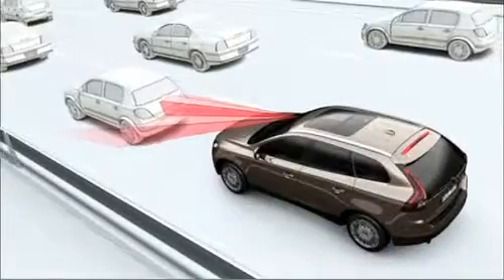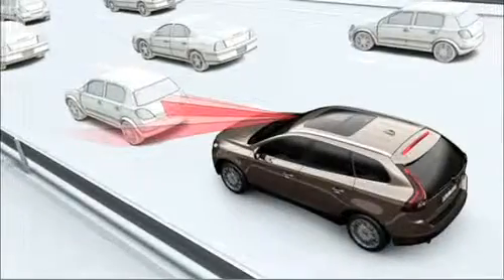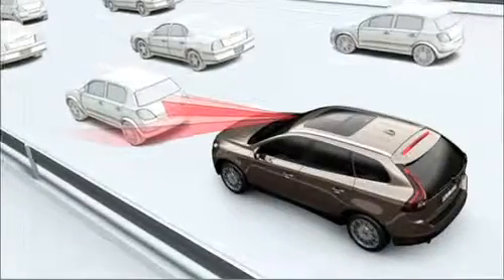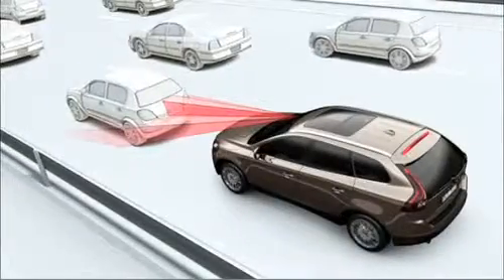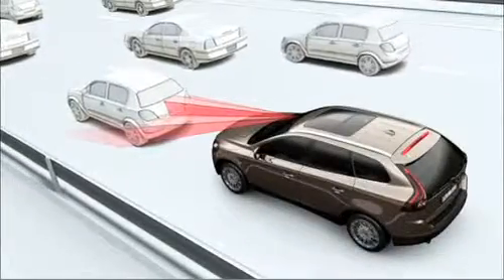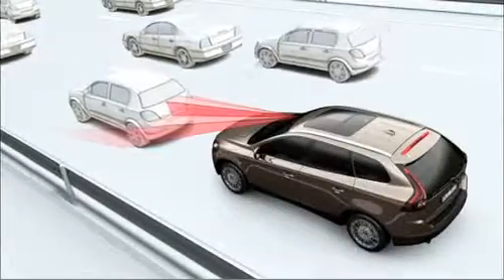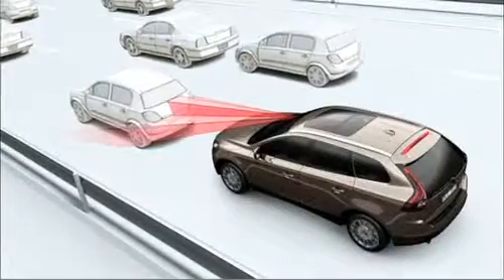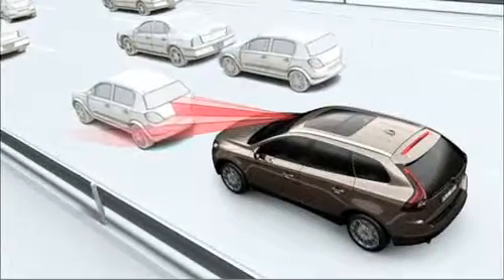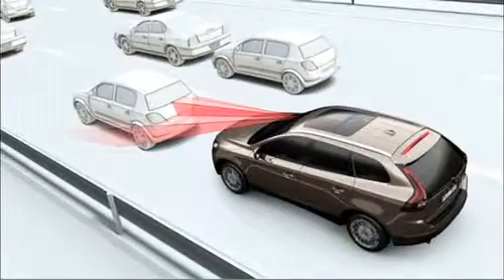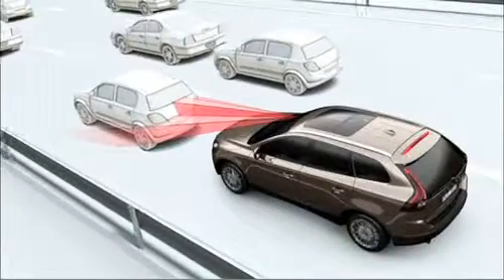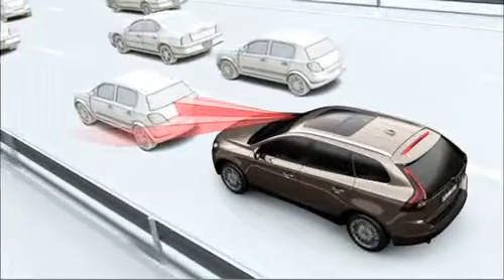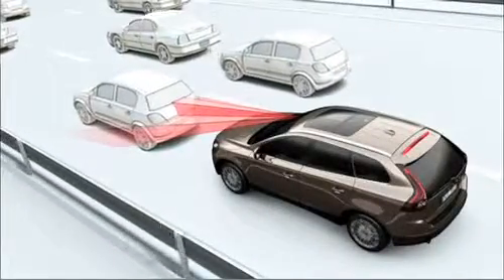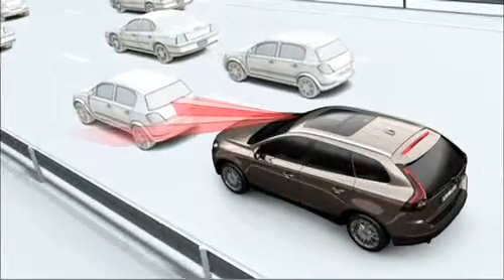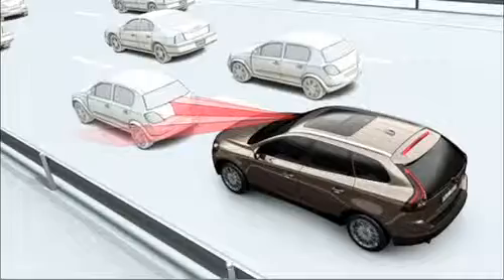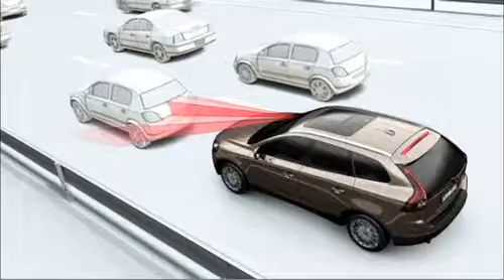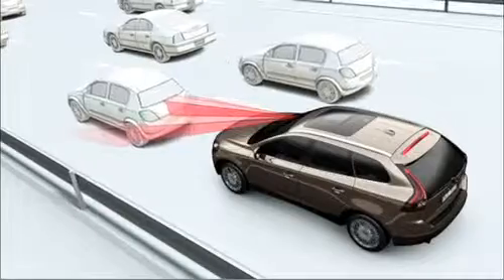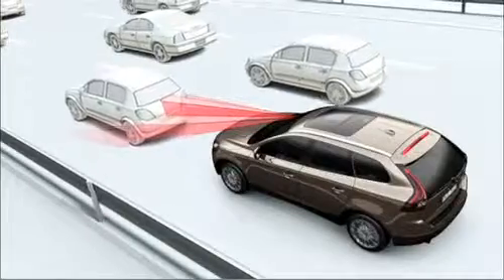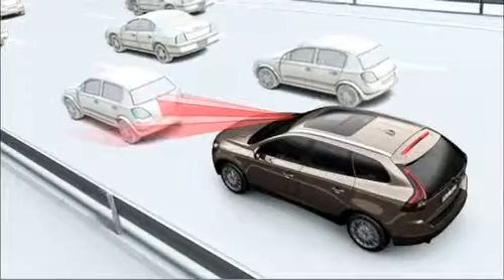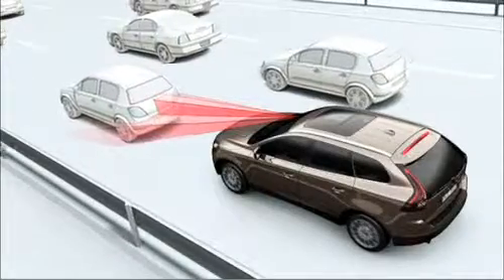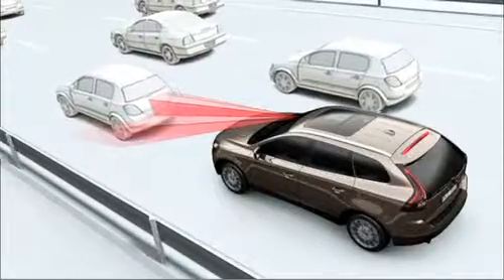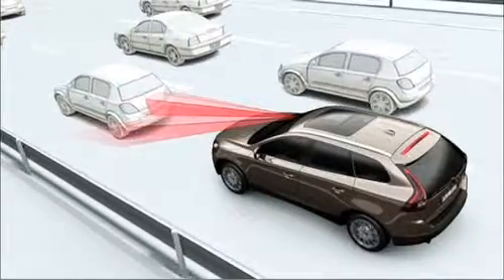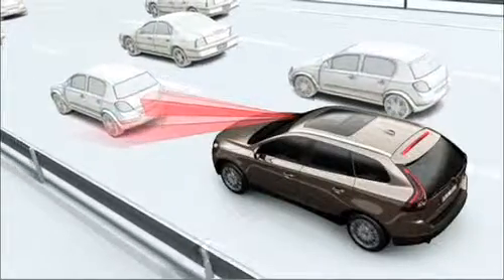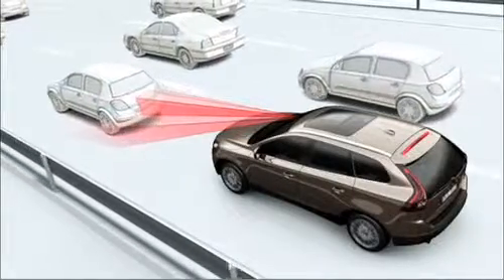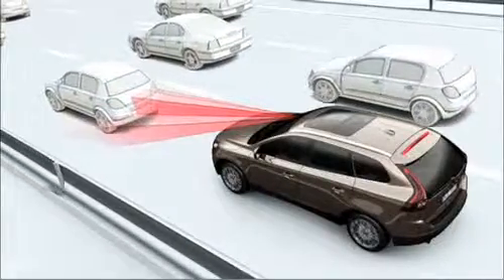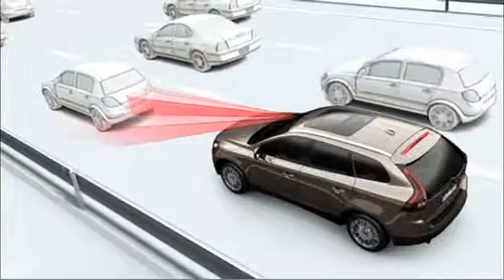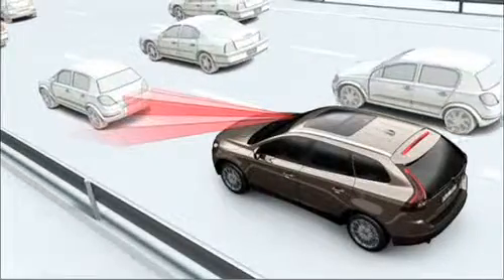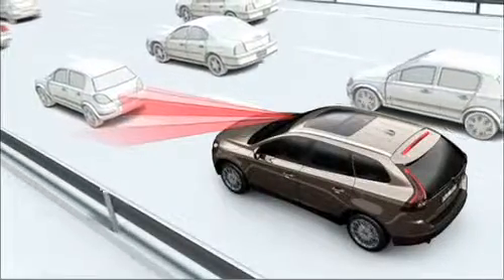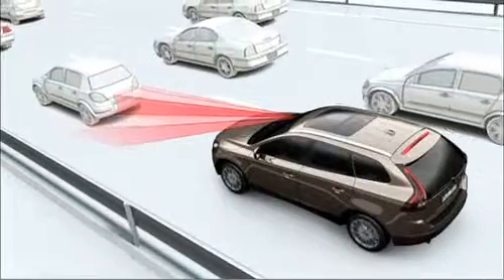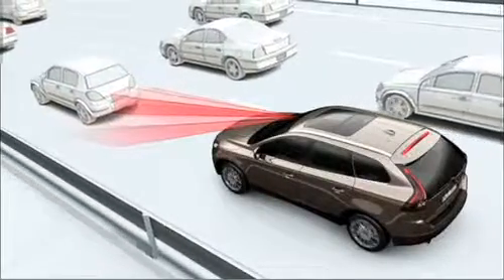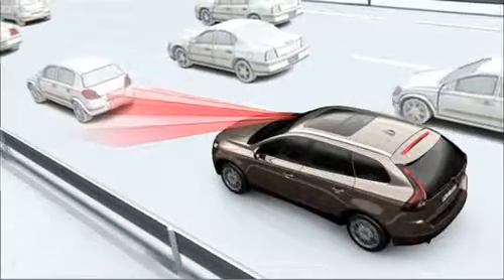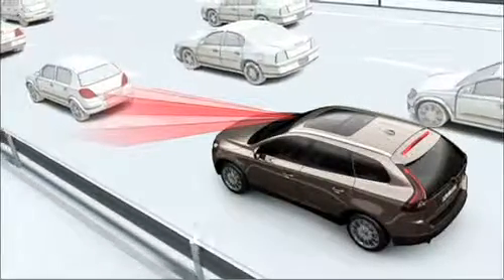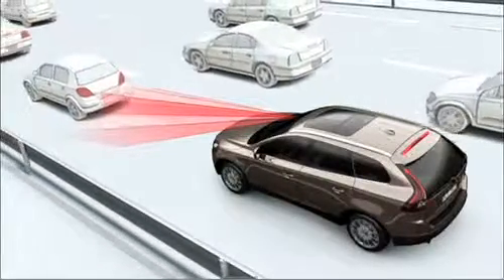Thanks to the infrared laser sensor, the City Safety technology can determine whether you are approaching the vehicle ahead too quickly.